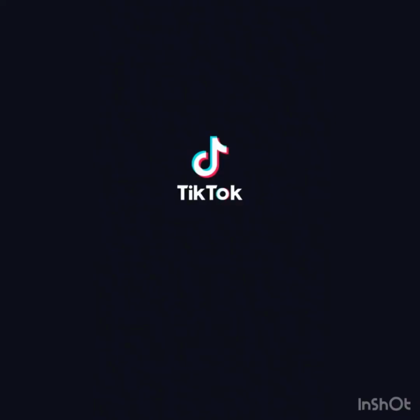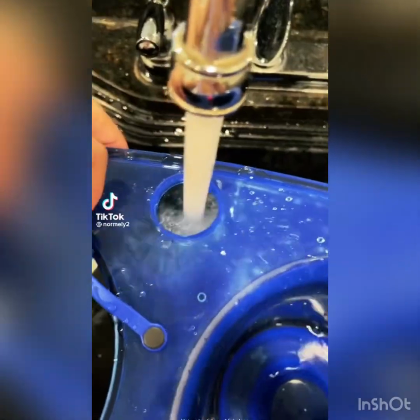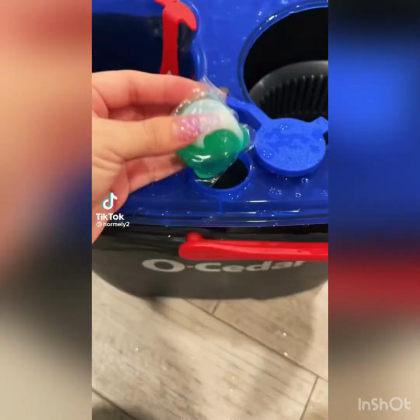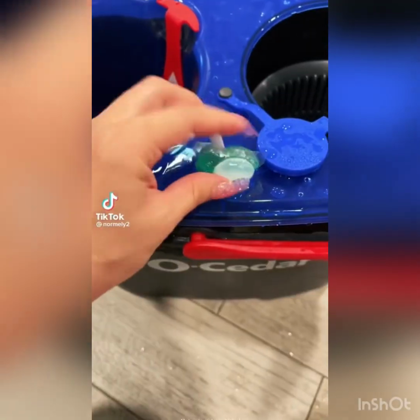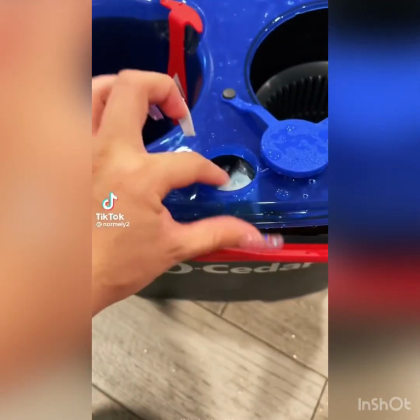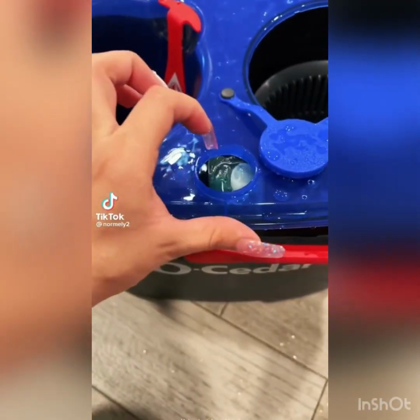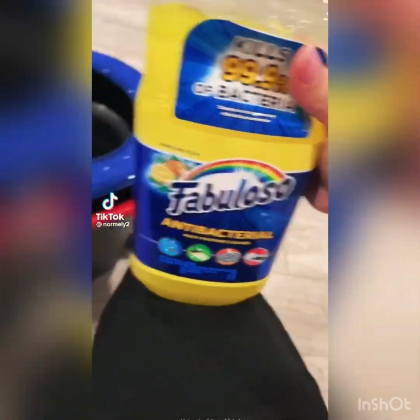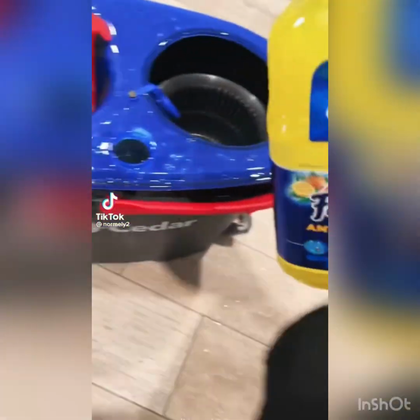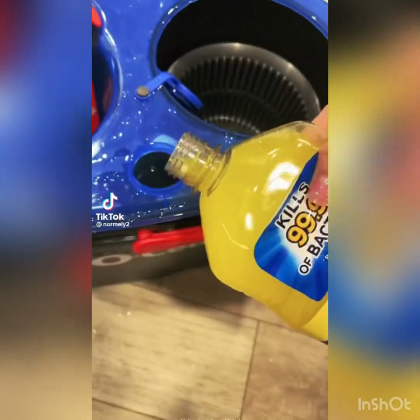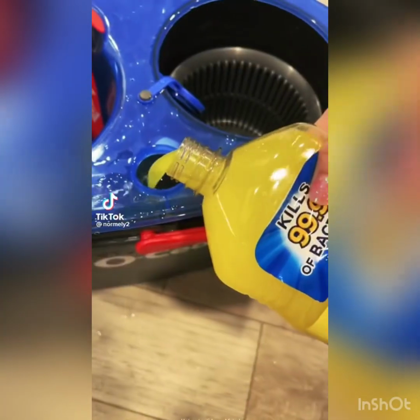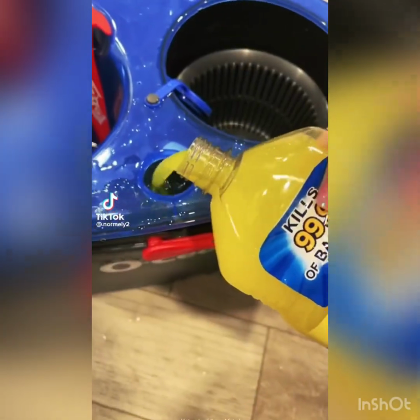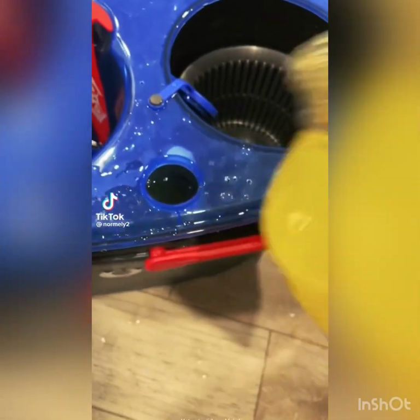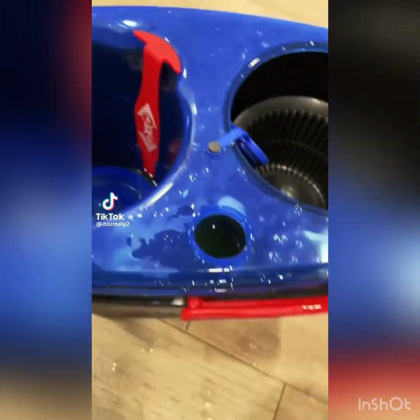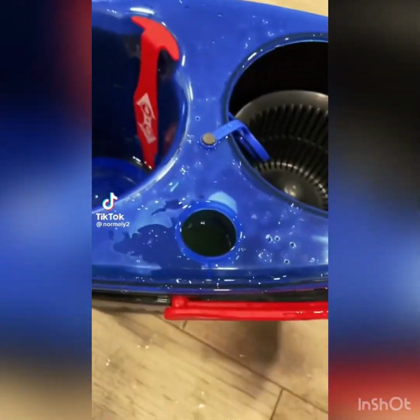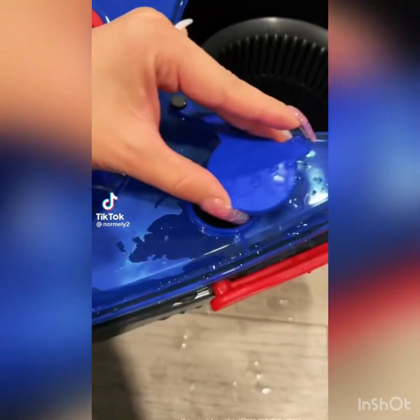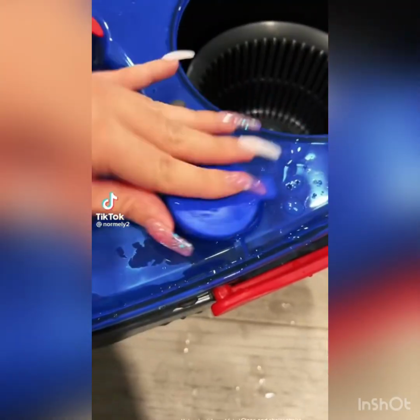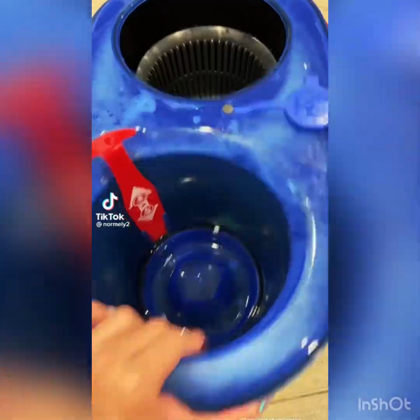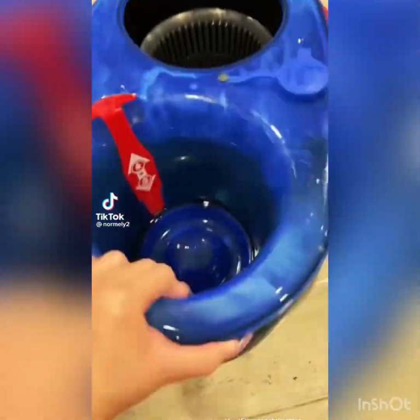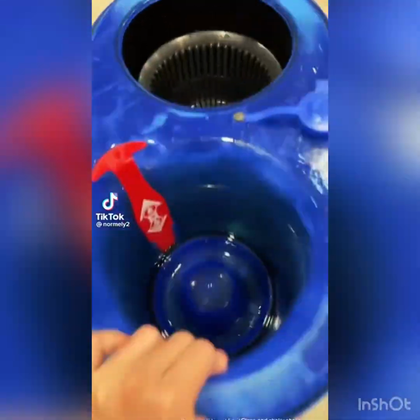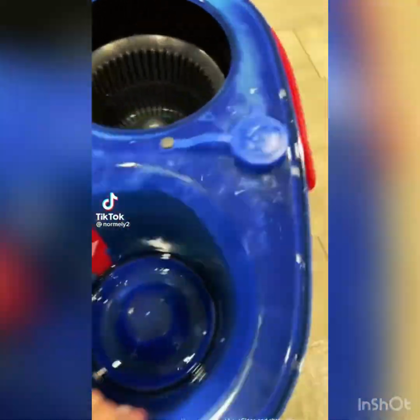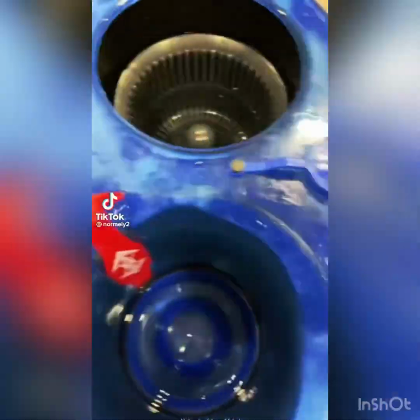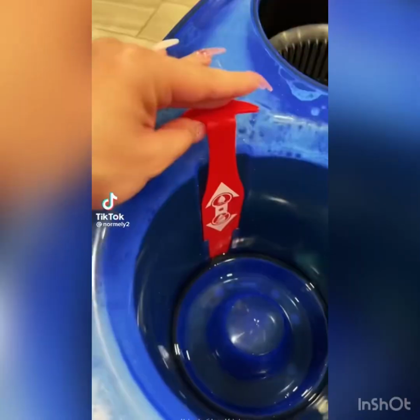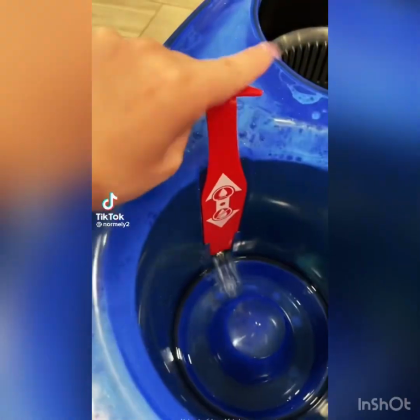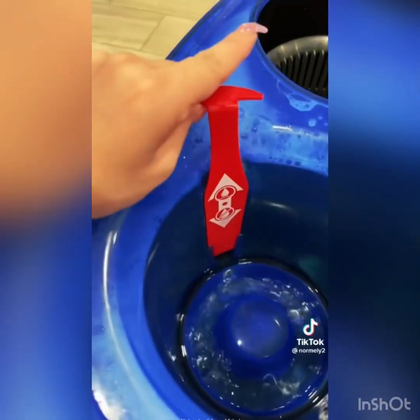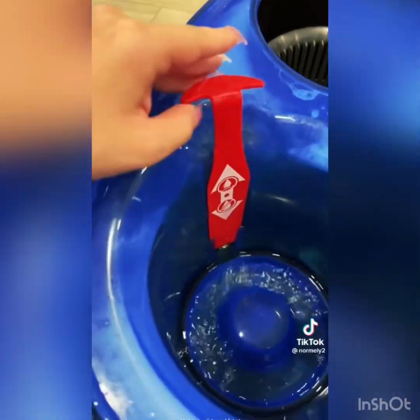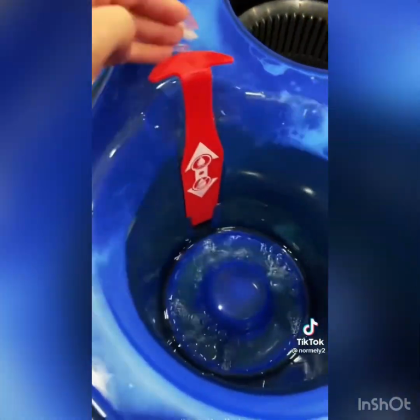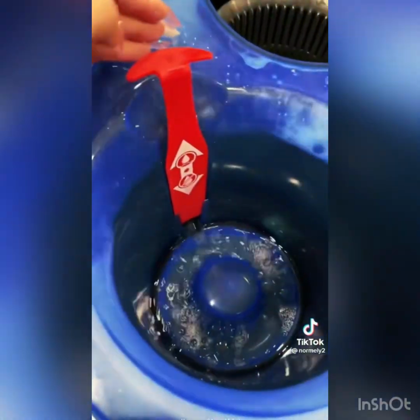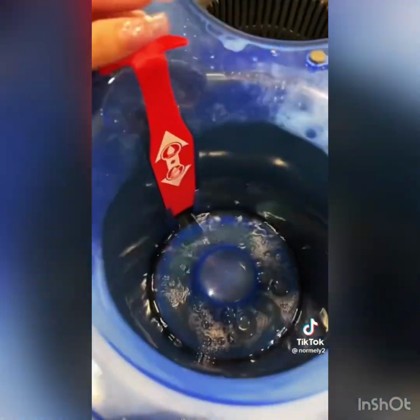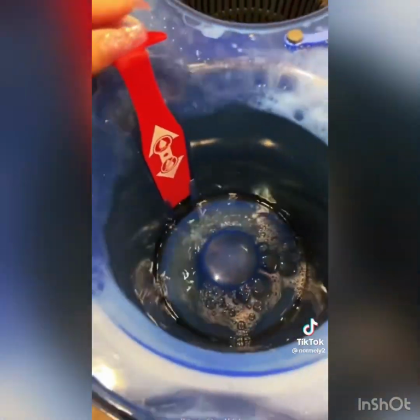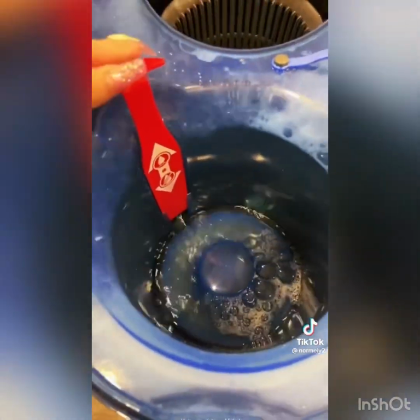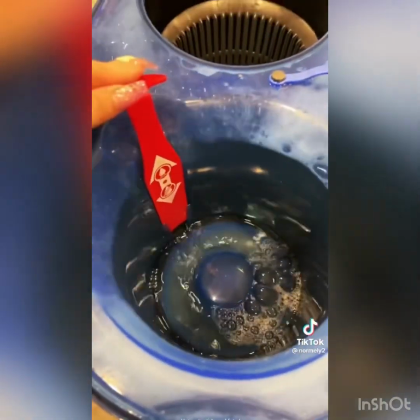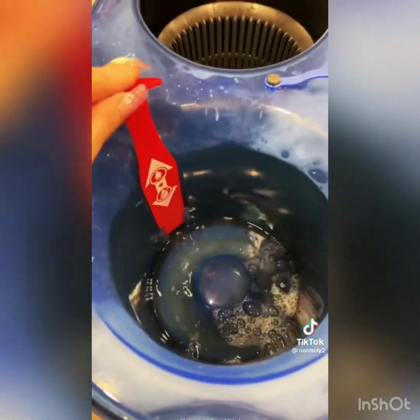Hot water, Tide, and Fabuloso — close it and shake. Dispense clean water.